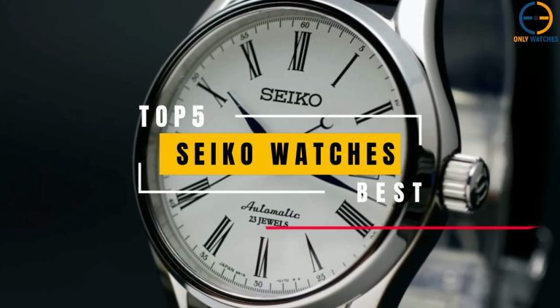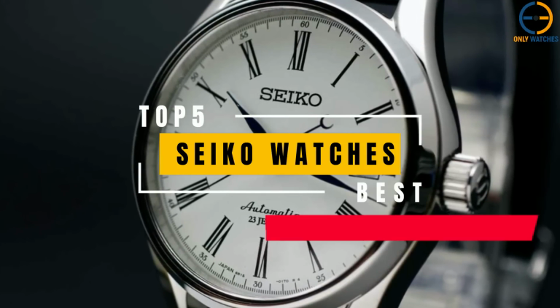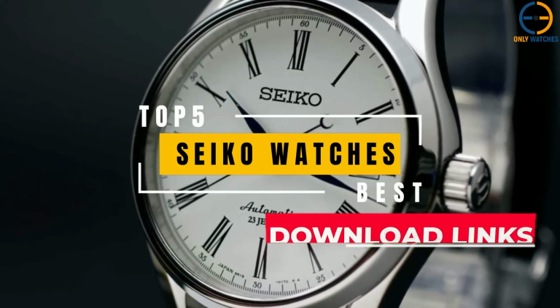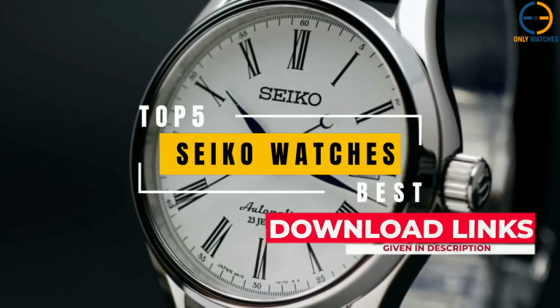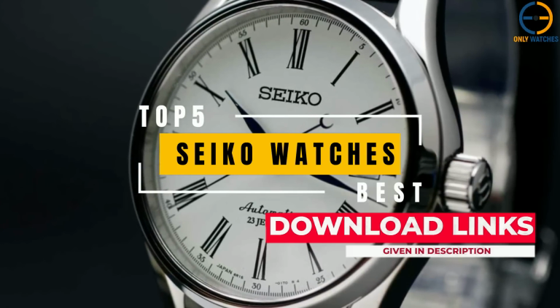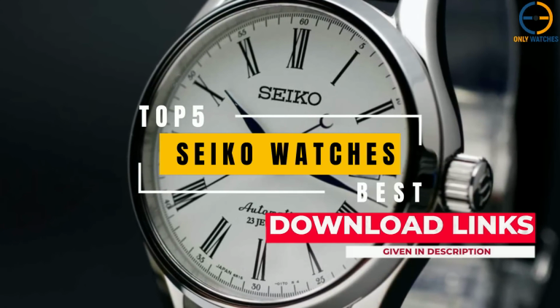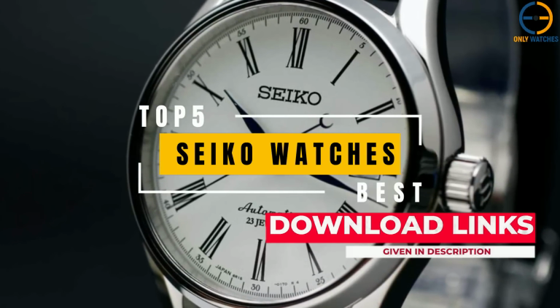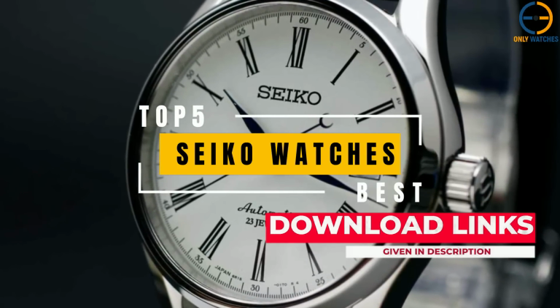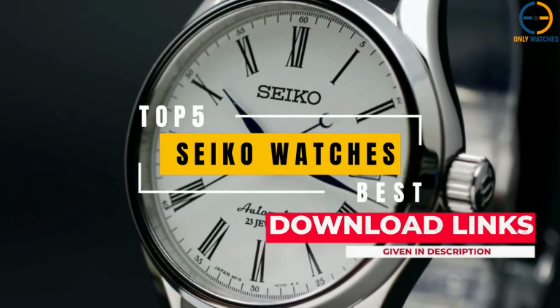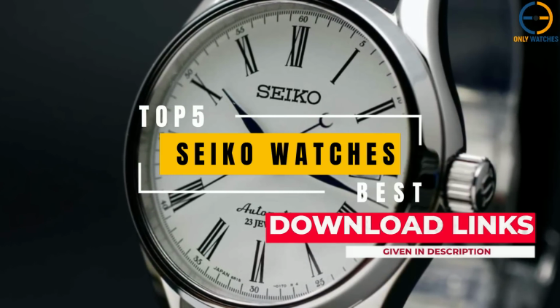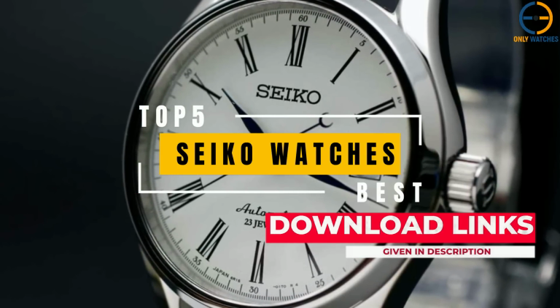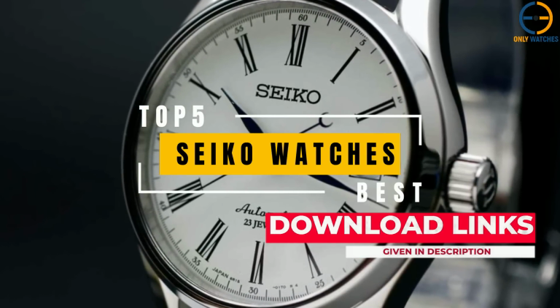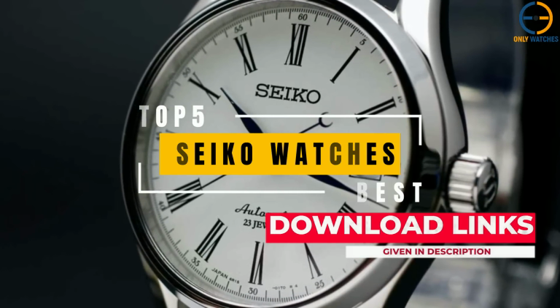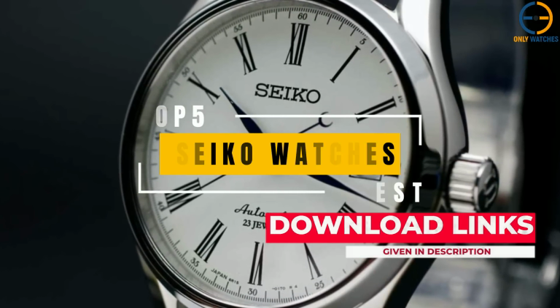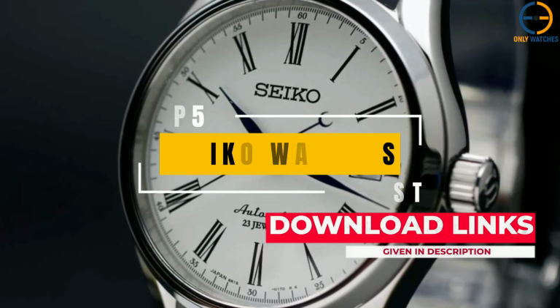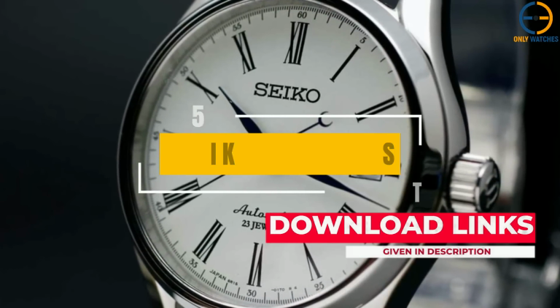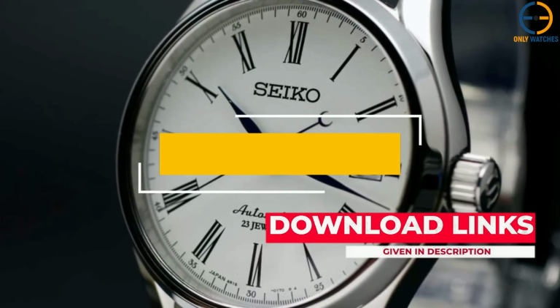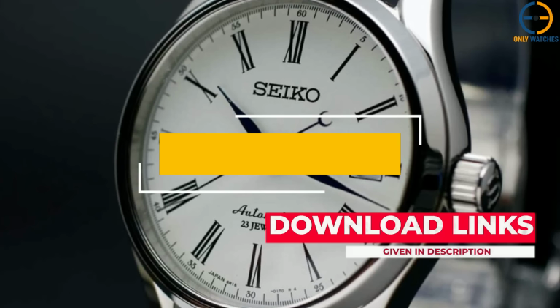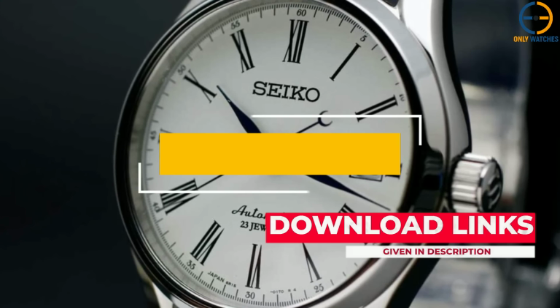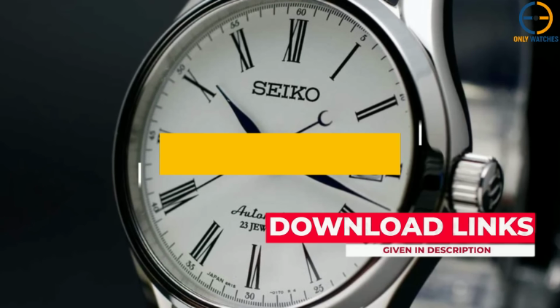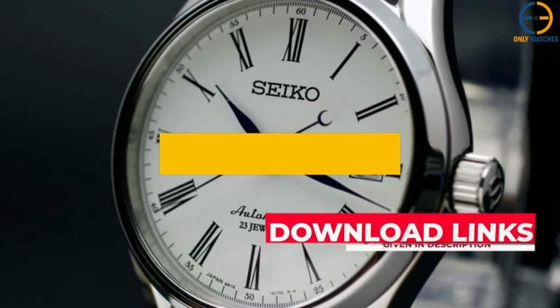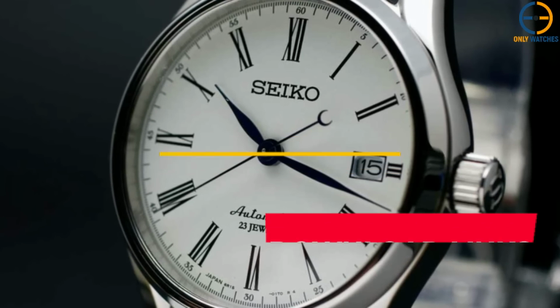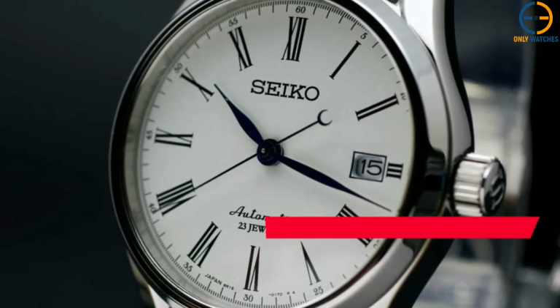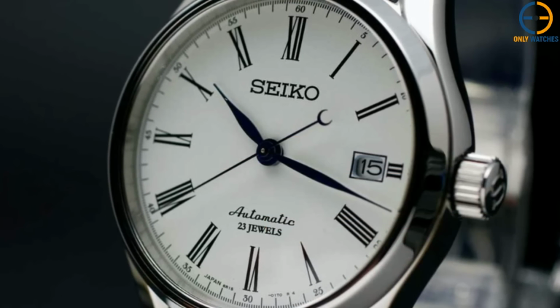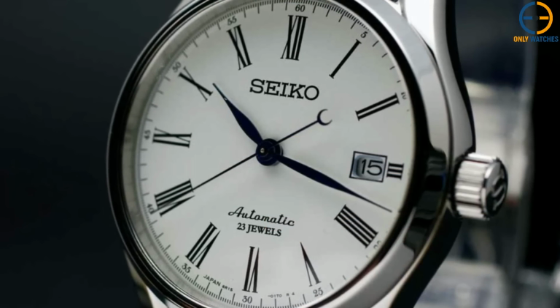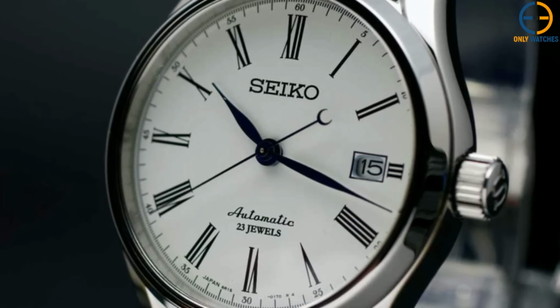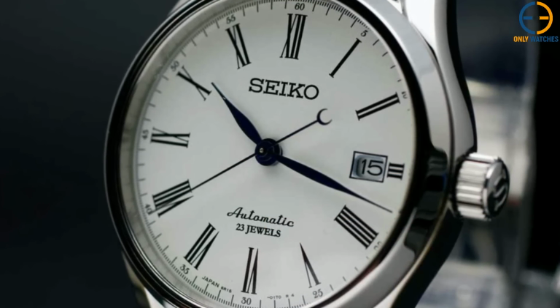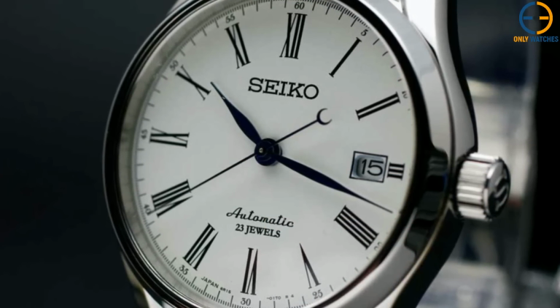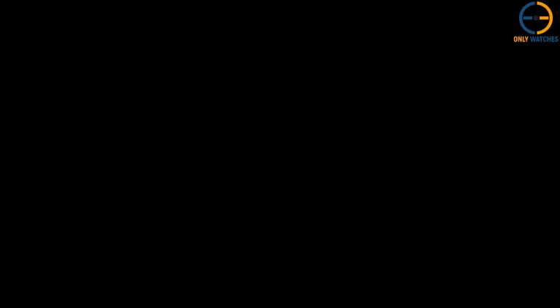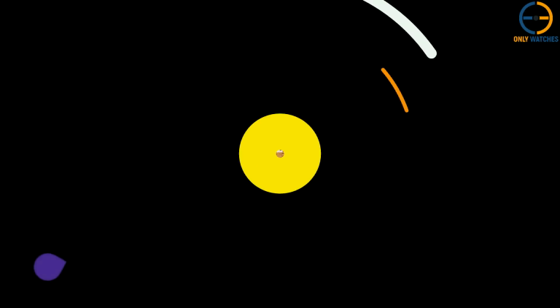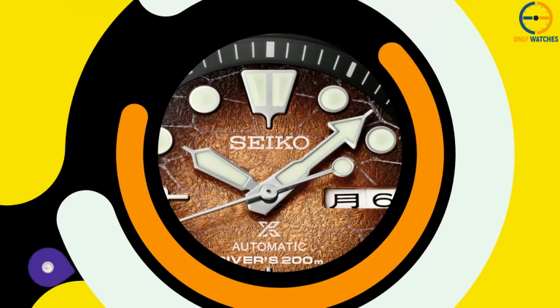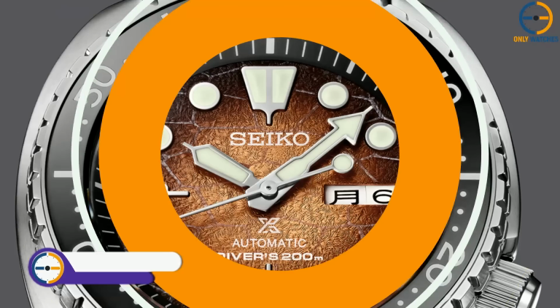Additional product details can be found at the links I've provided below. So, without further ado, let's get started.